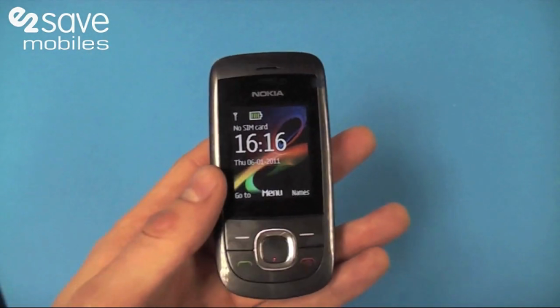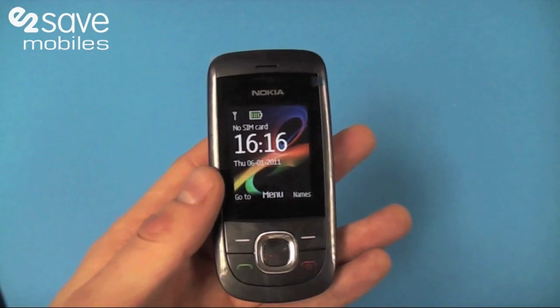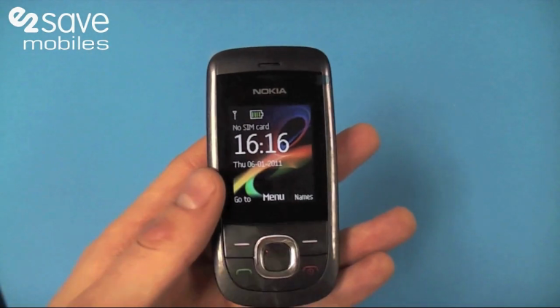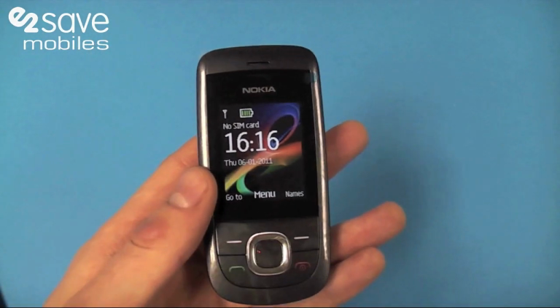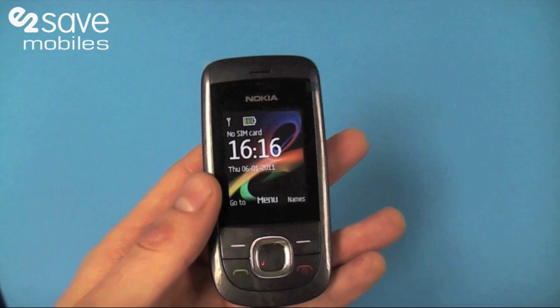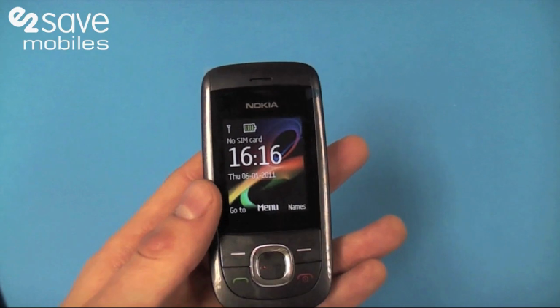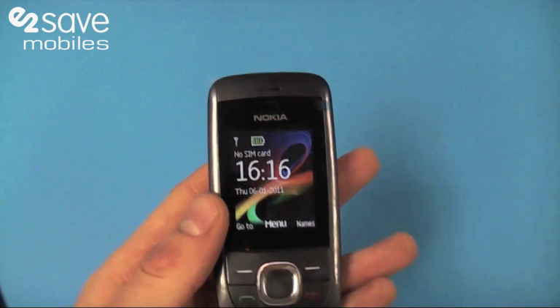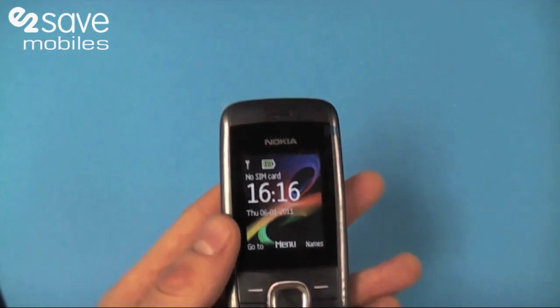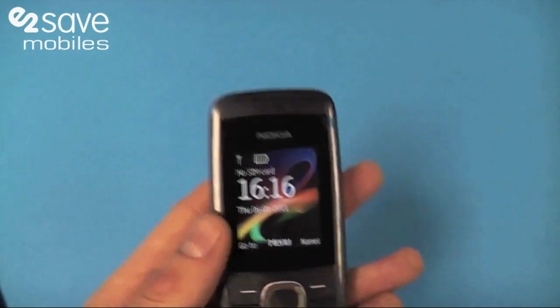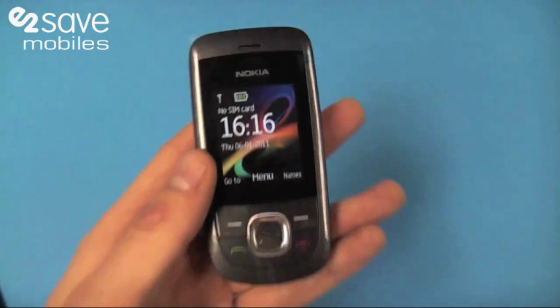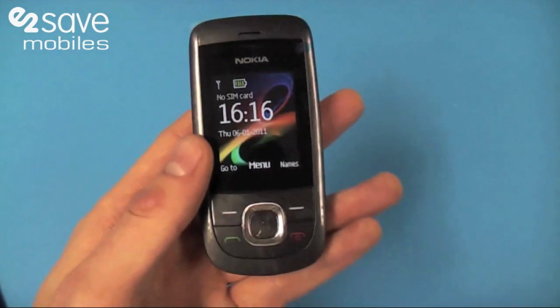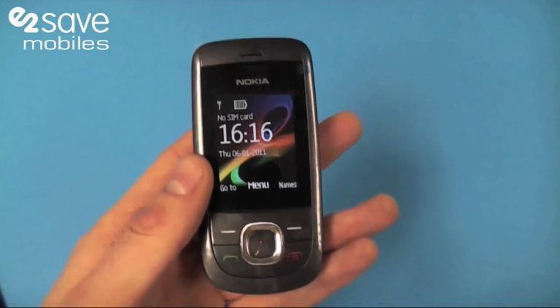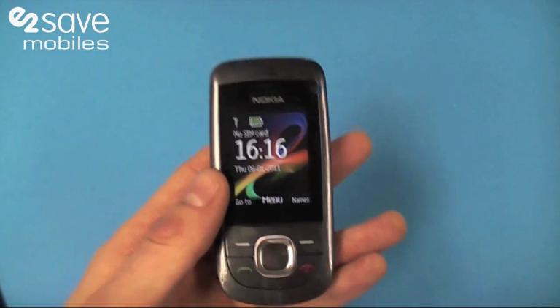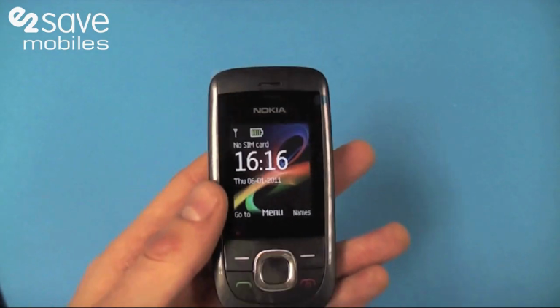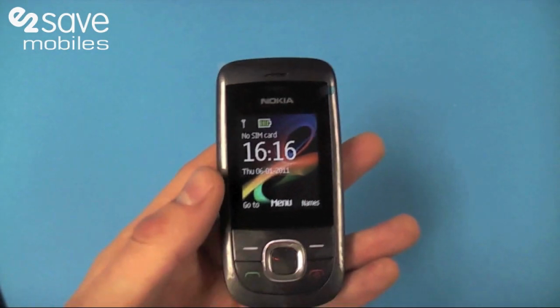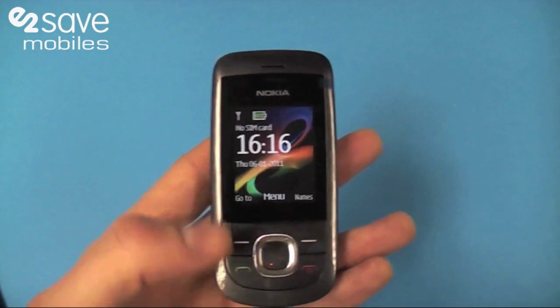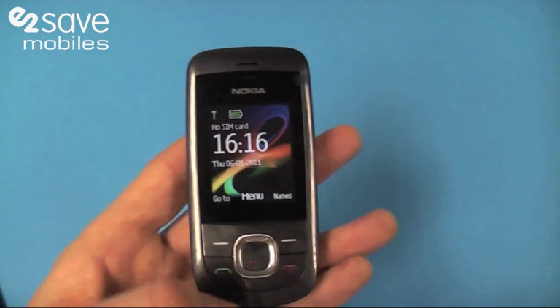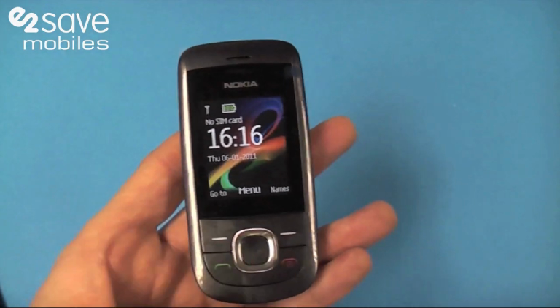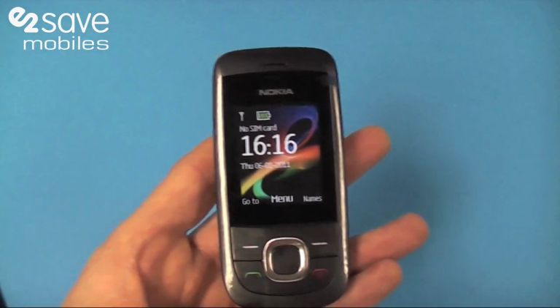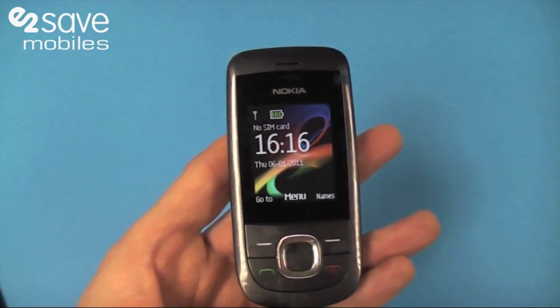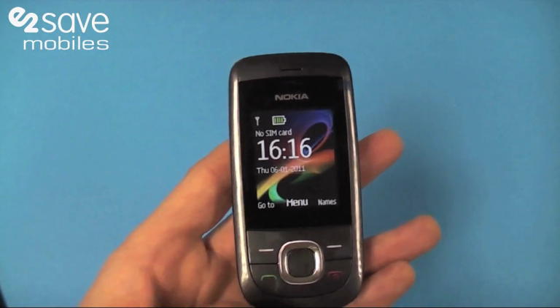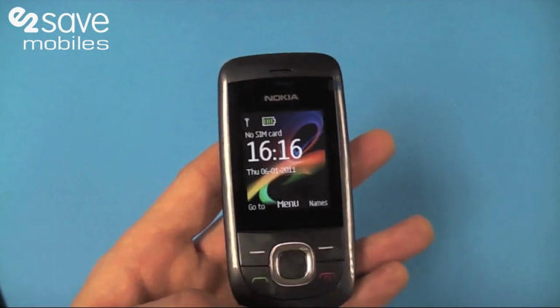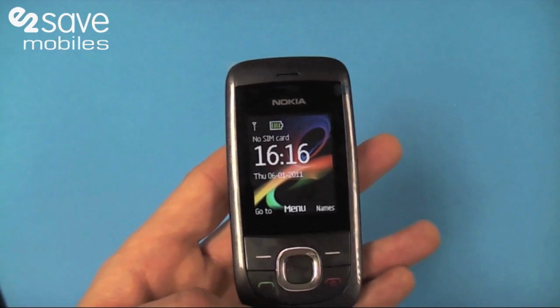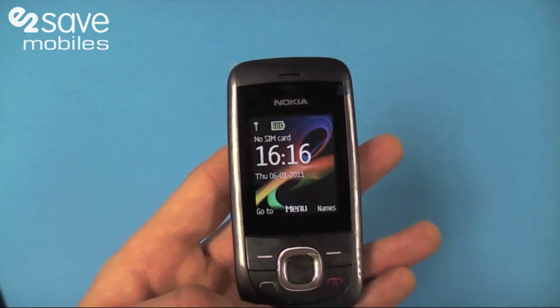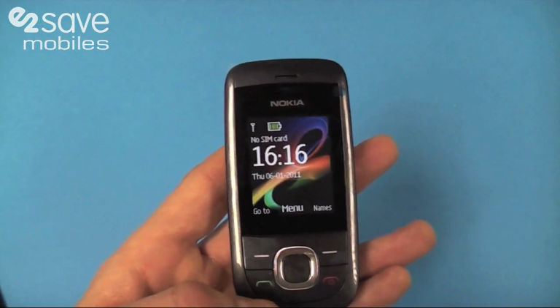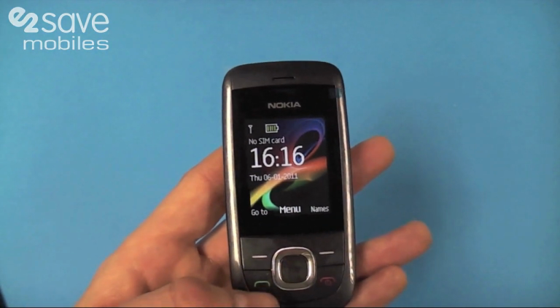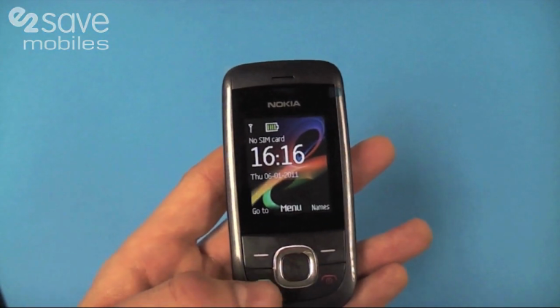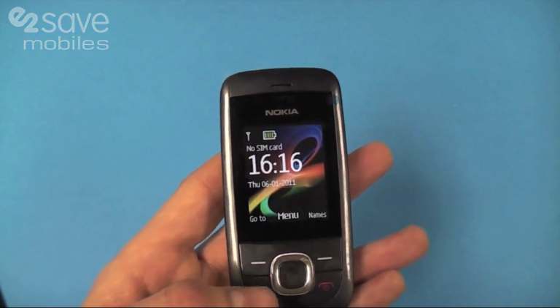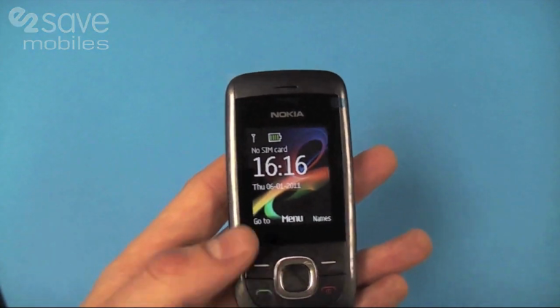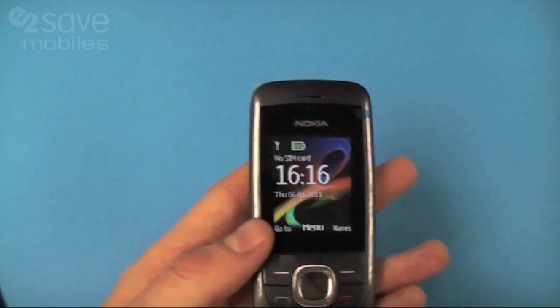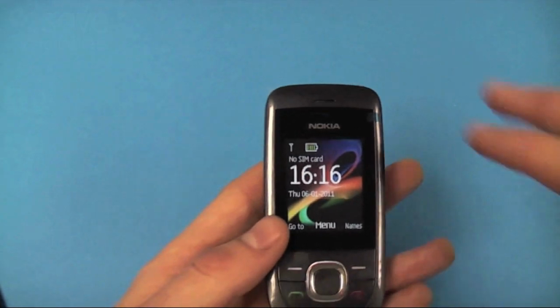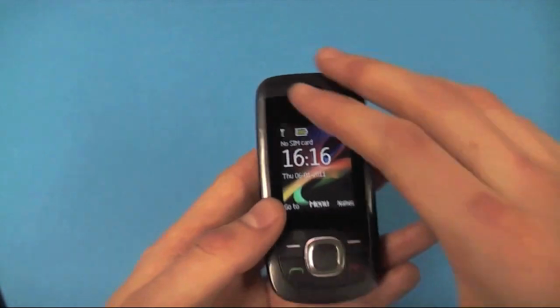So there you go — the Nokia 2220 Slide, now available at E2Save.com. This is Matt, E2Vids, signing out.